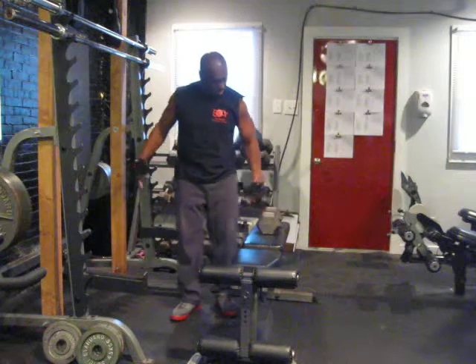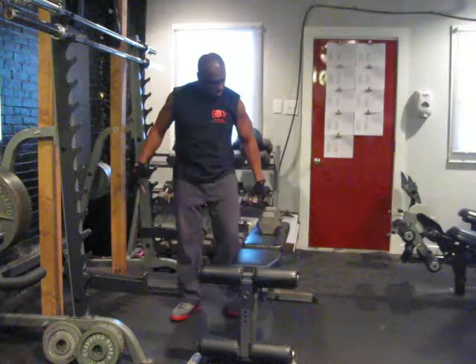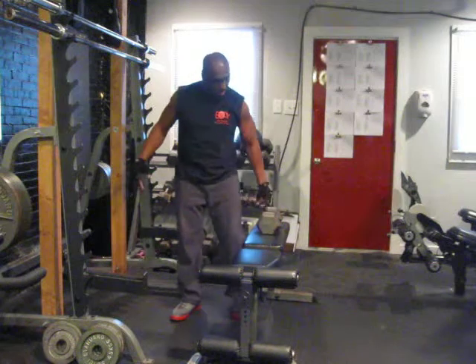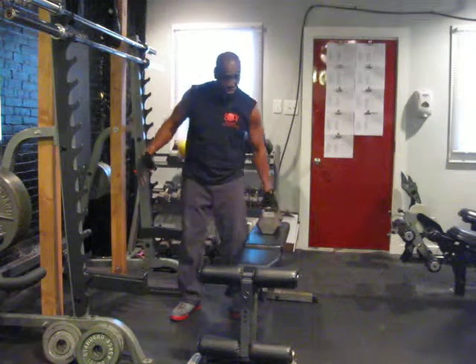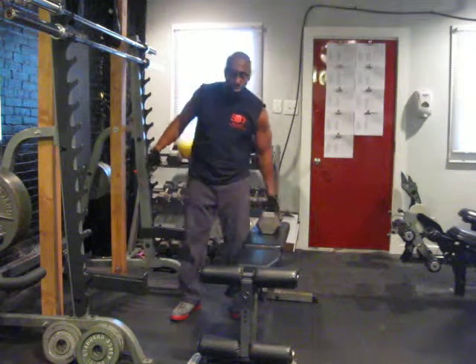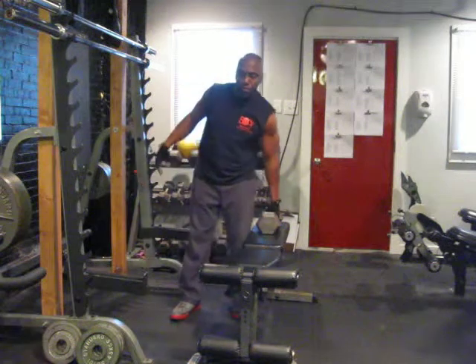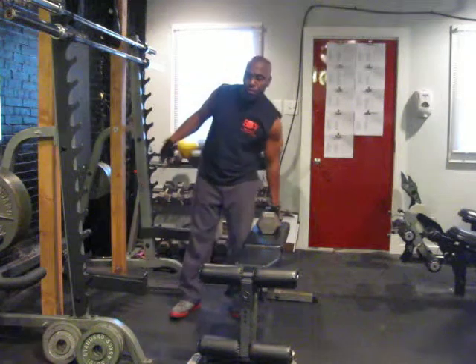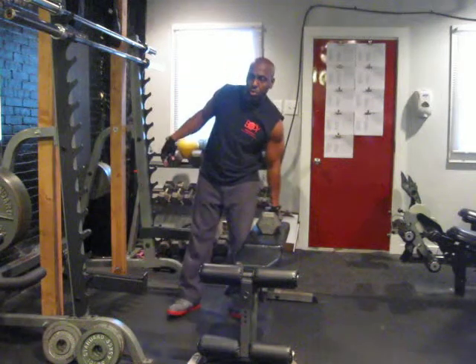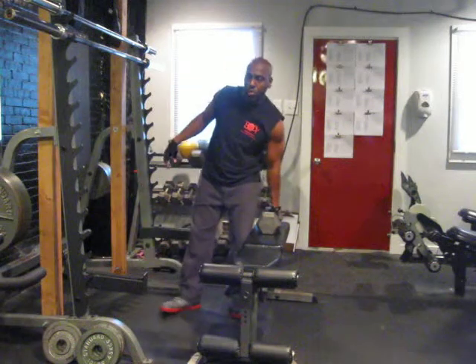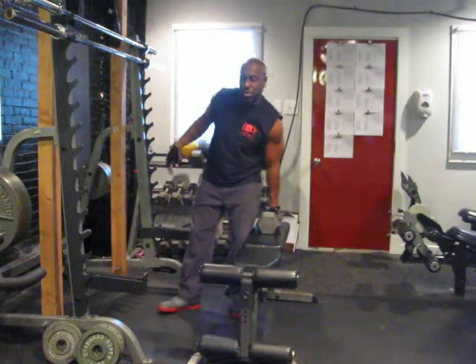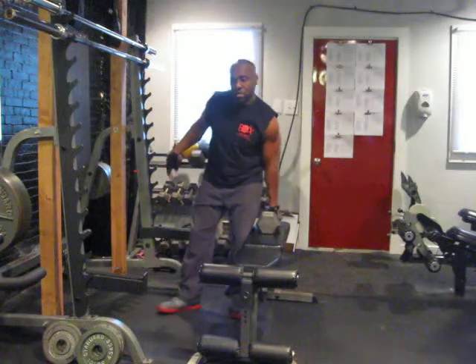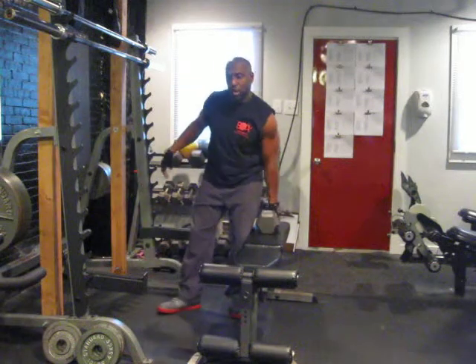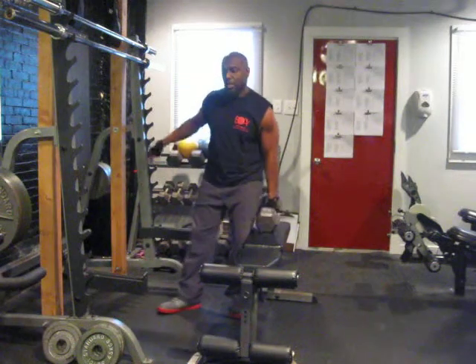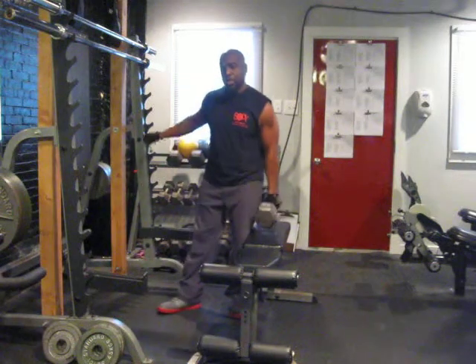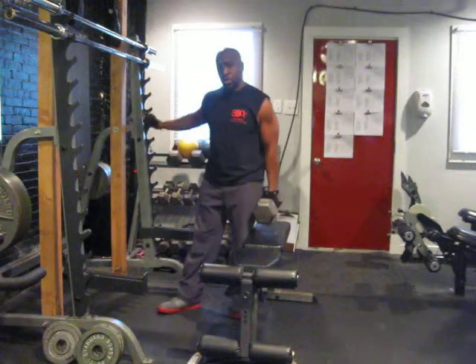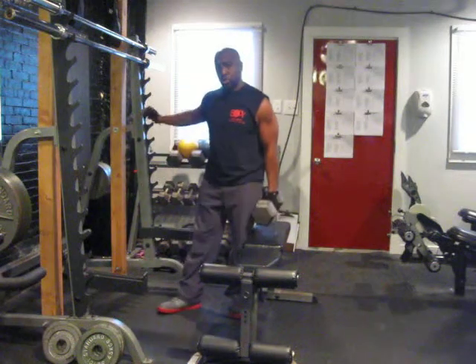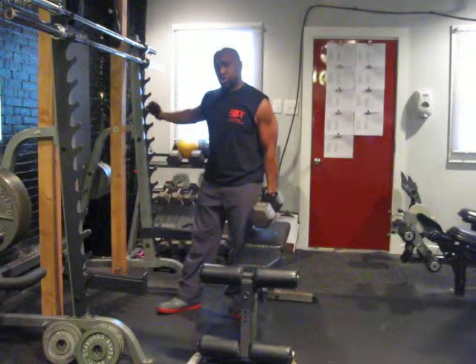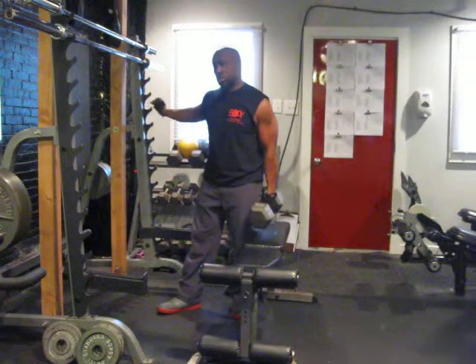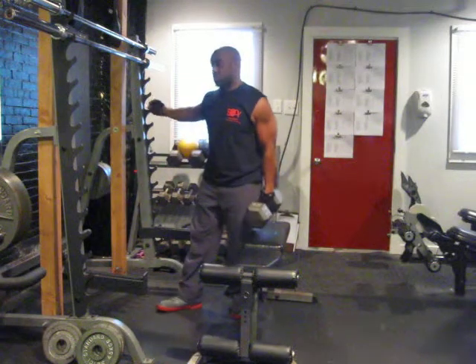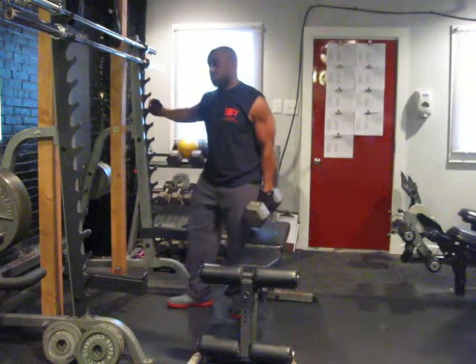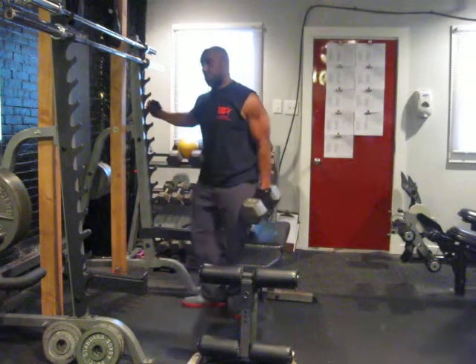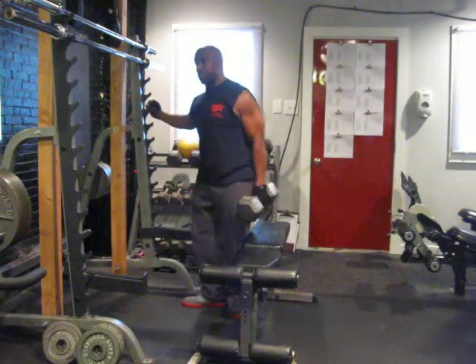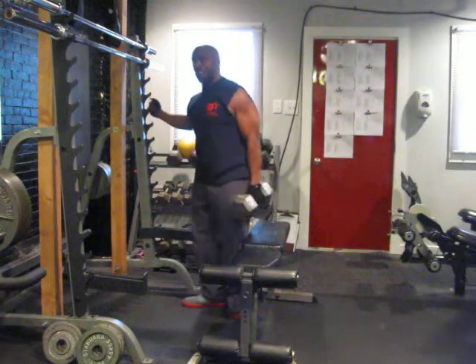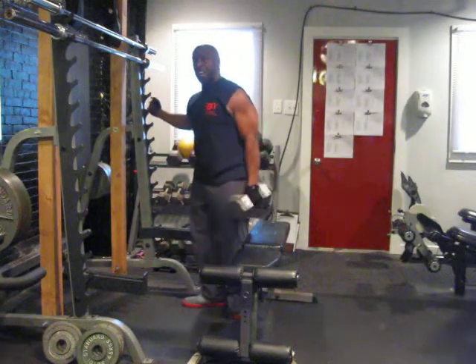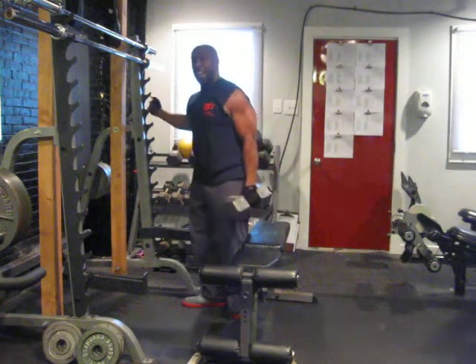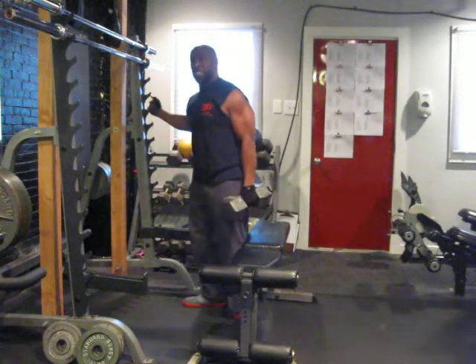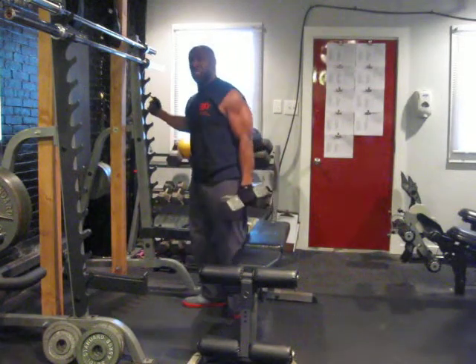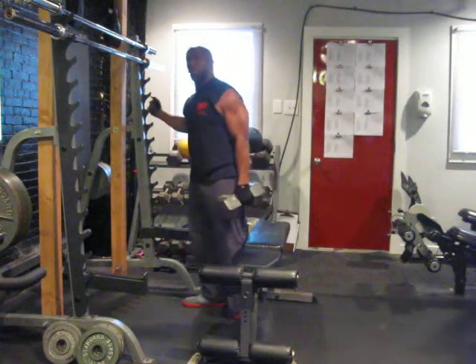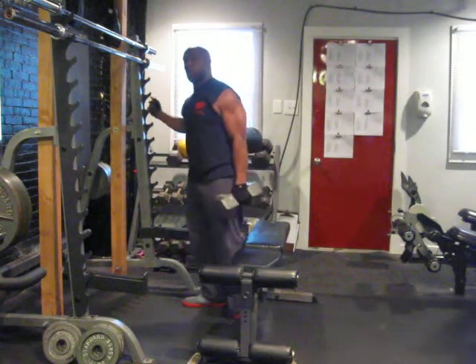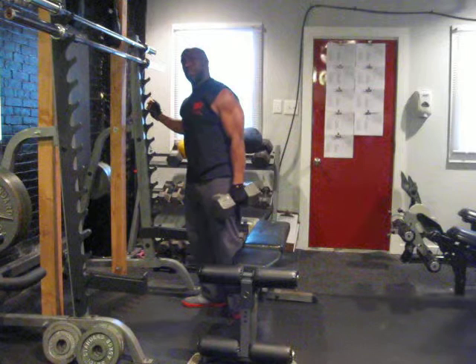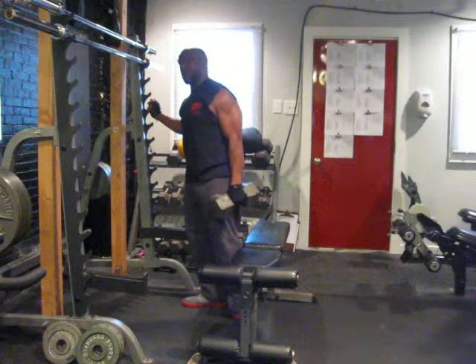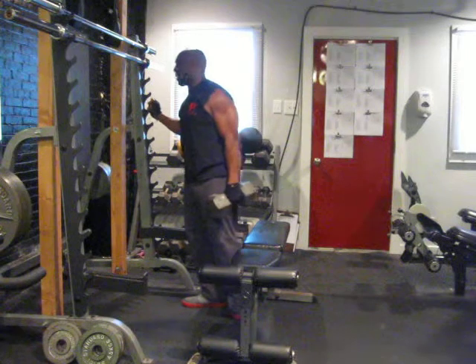And this is good for your glutes. This is good for your thighs all the way around.